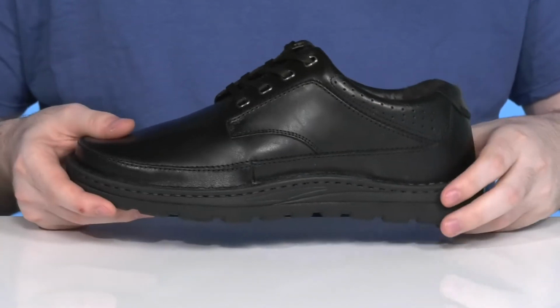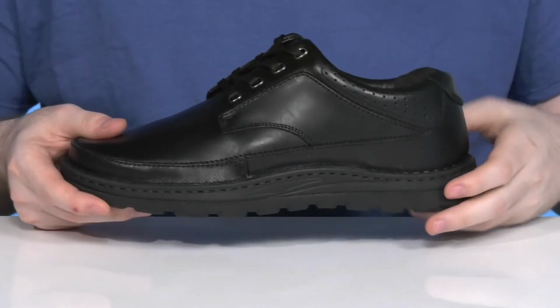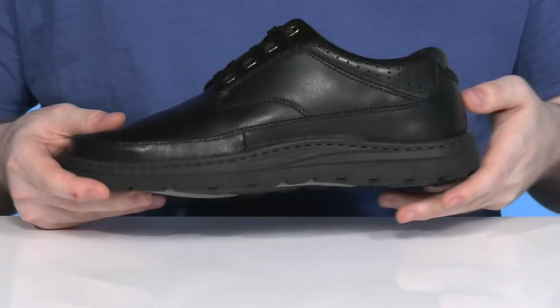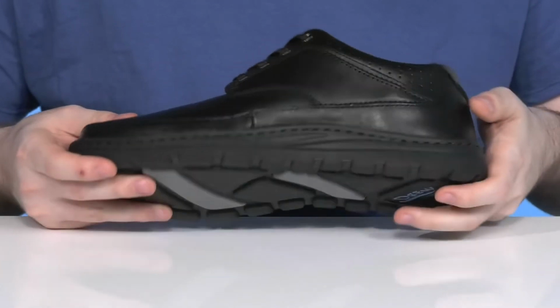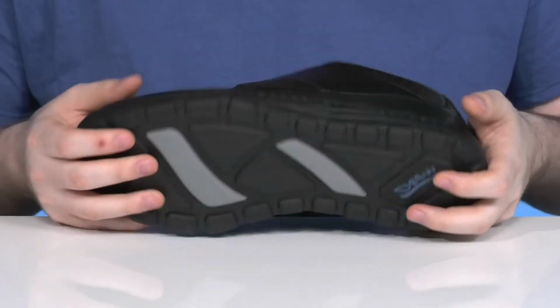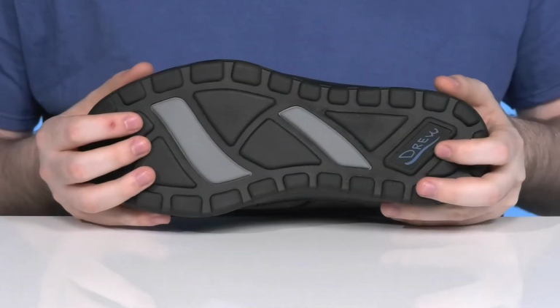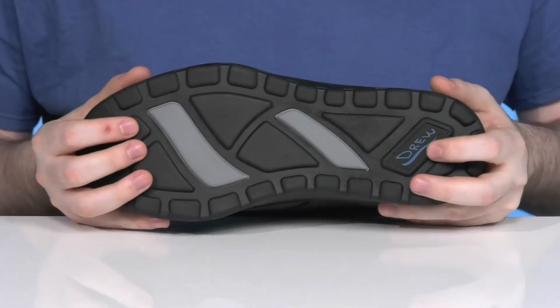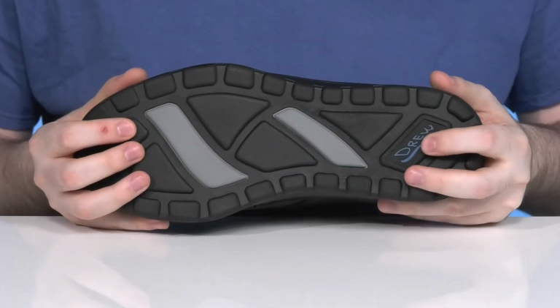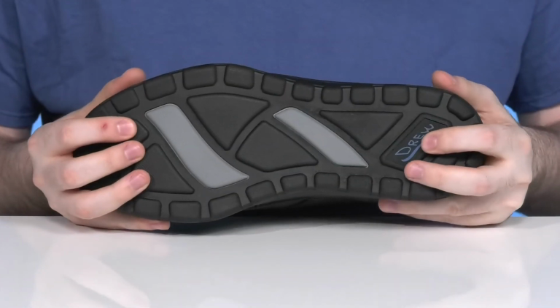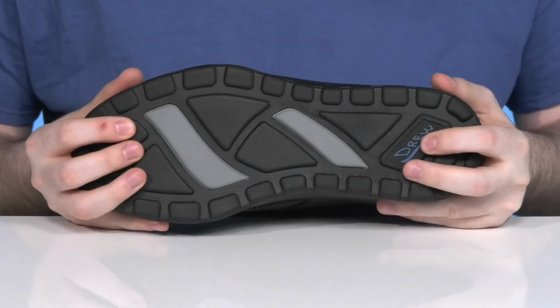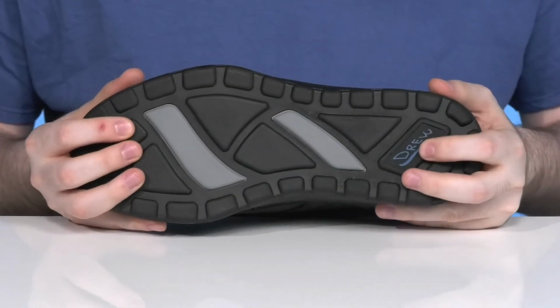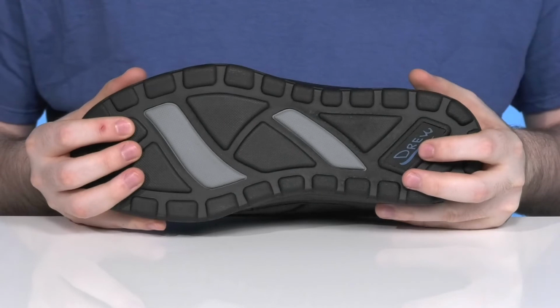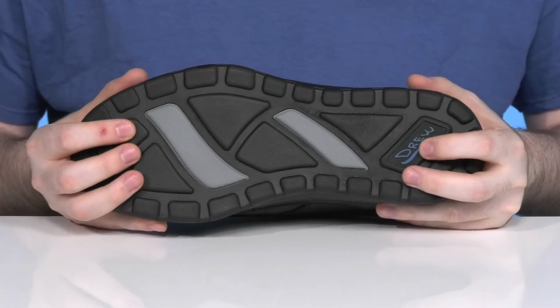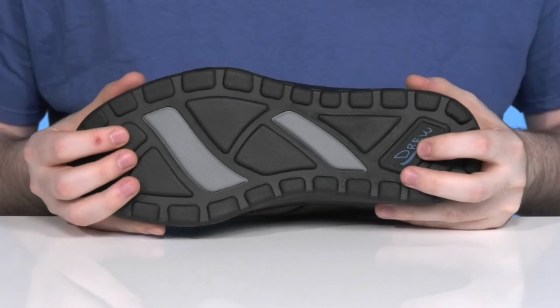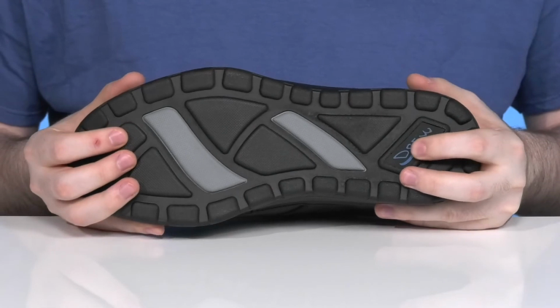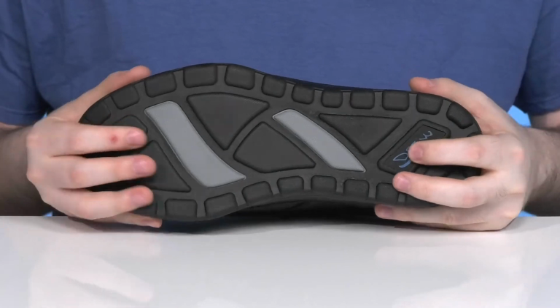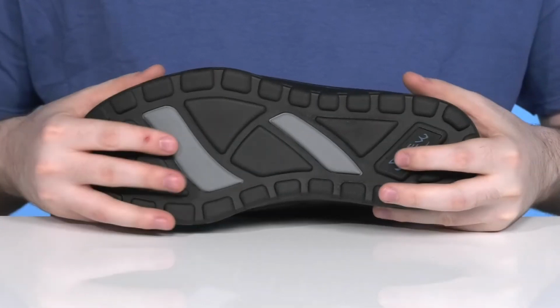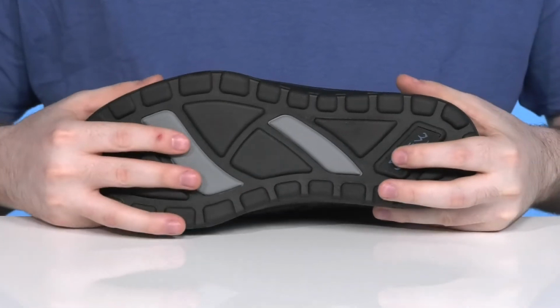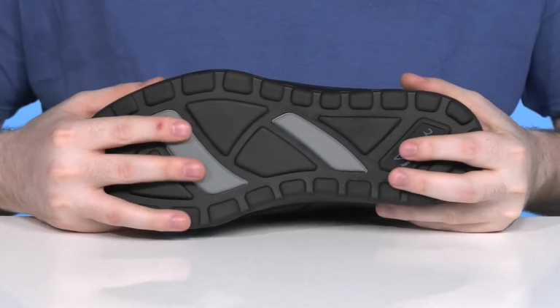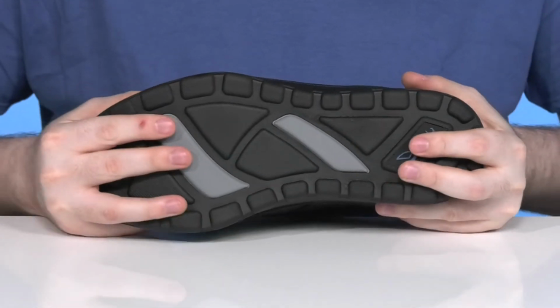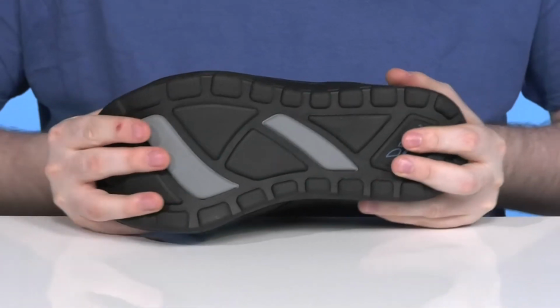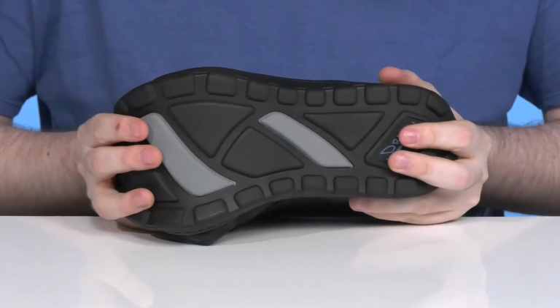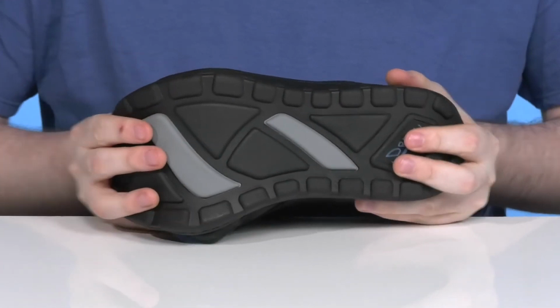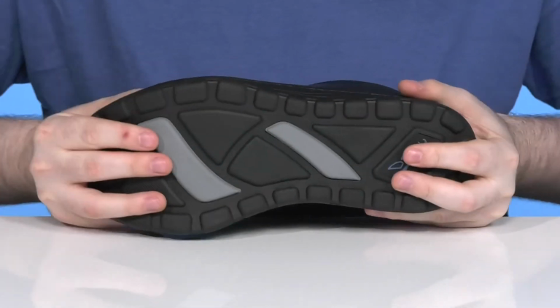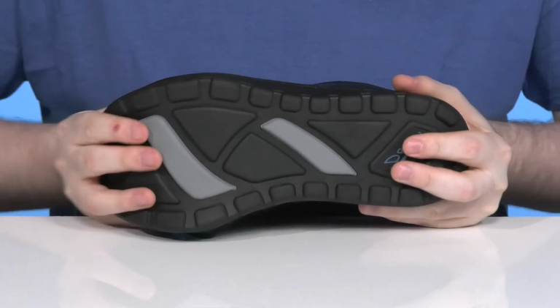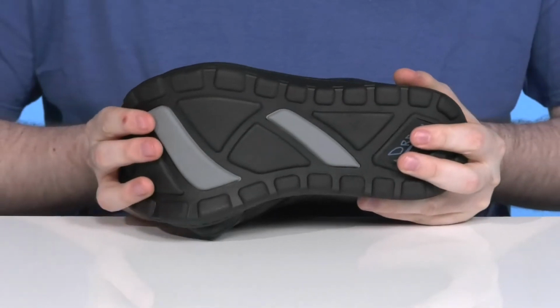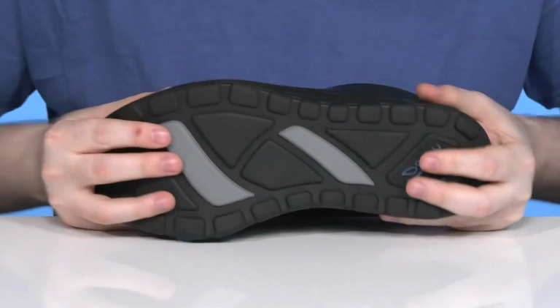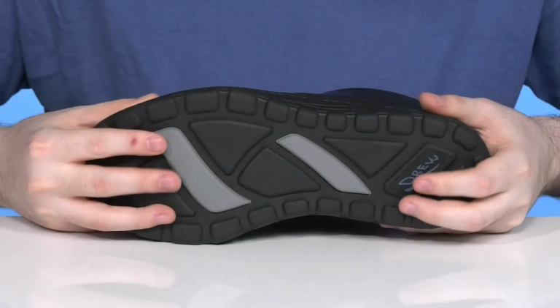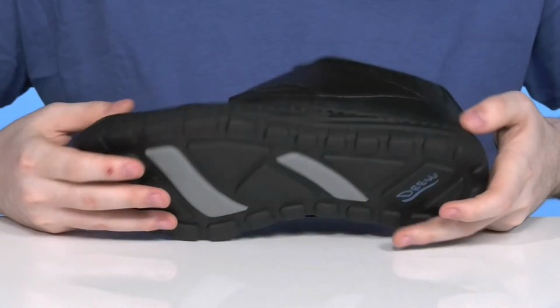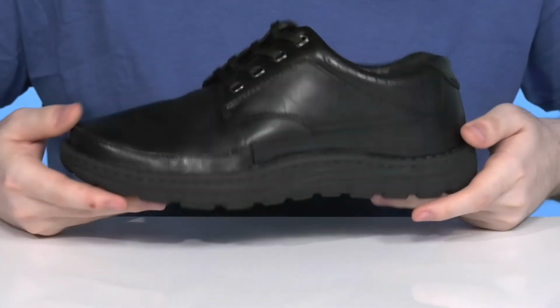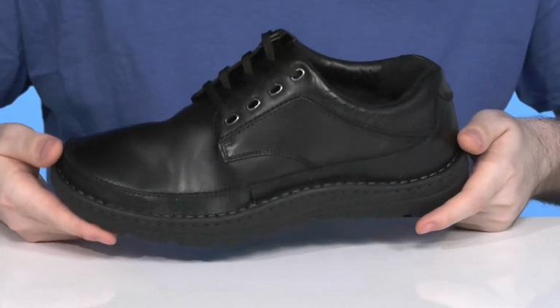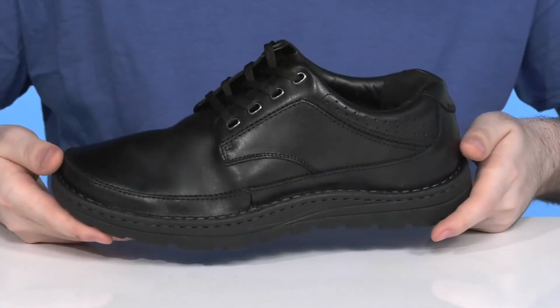Underneath, it has a grippy outsole that's made with some durable rubber, and it also has a bit of flex to keep it dynamic.